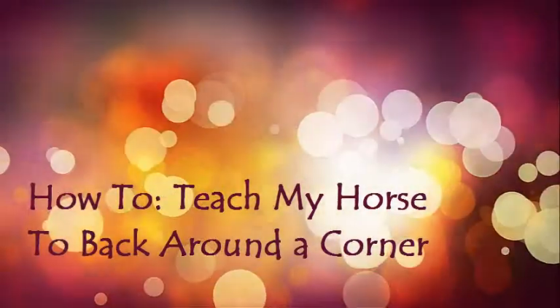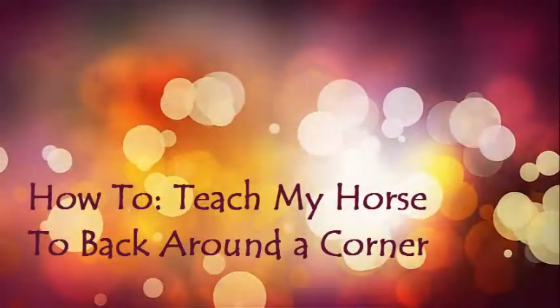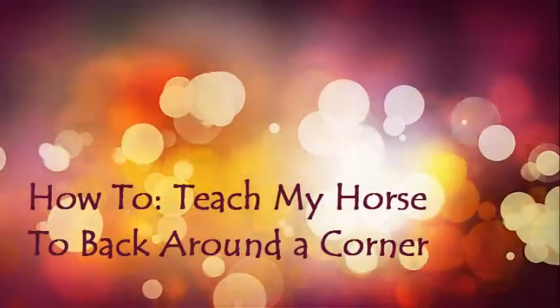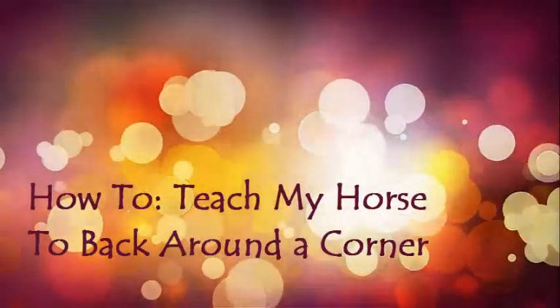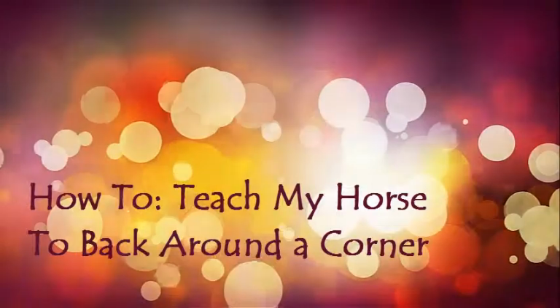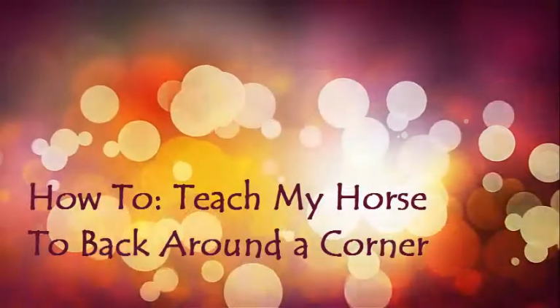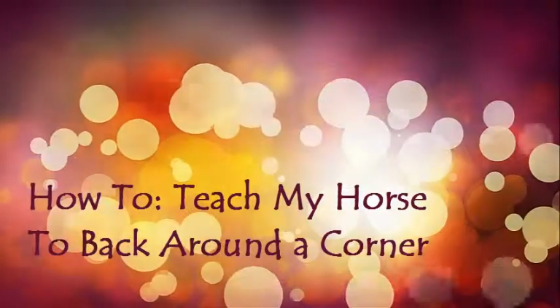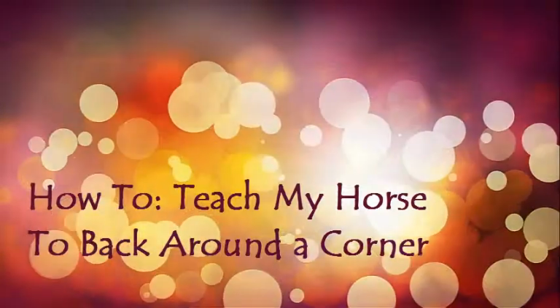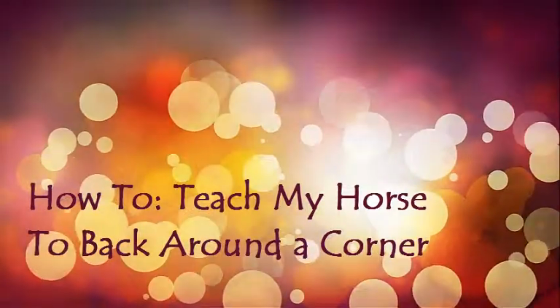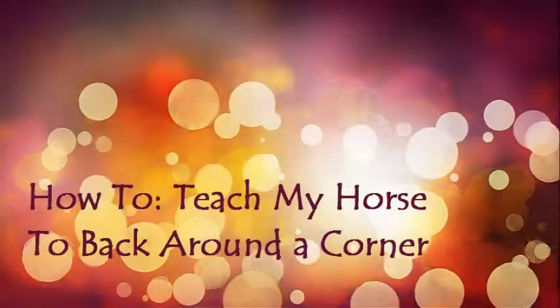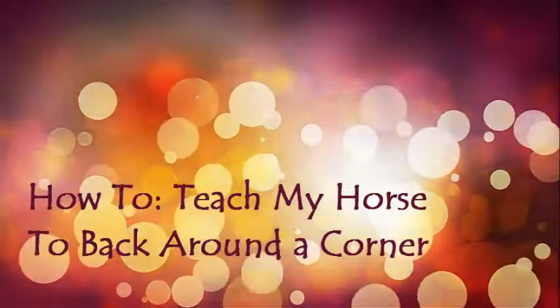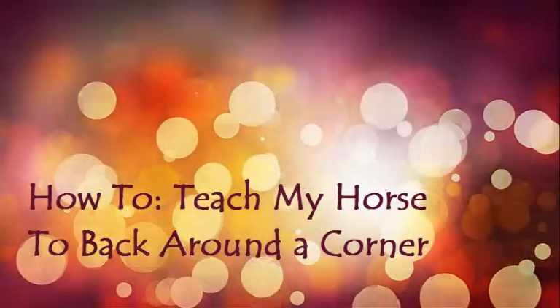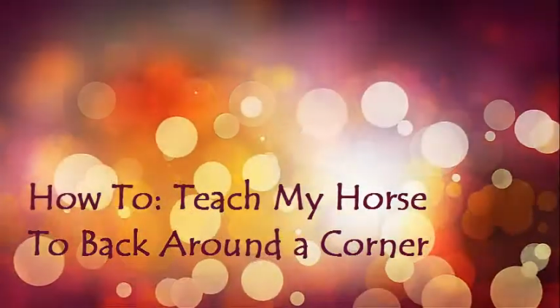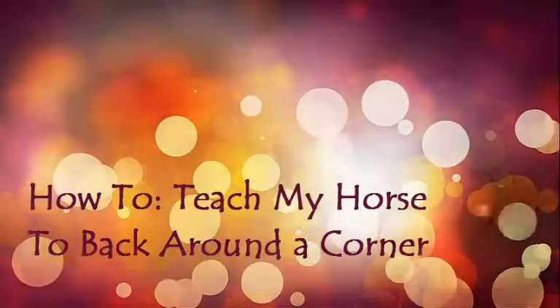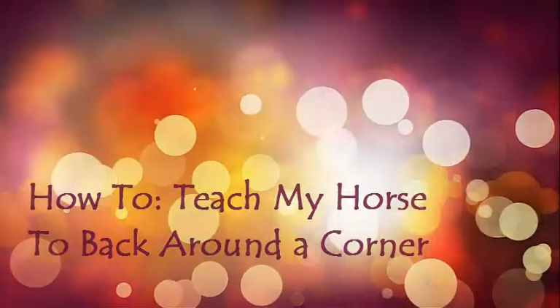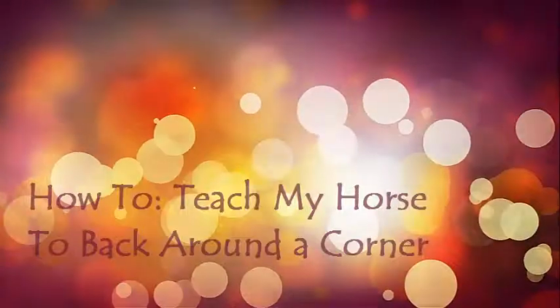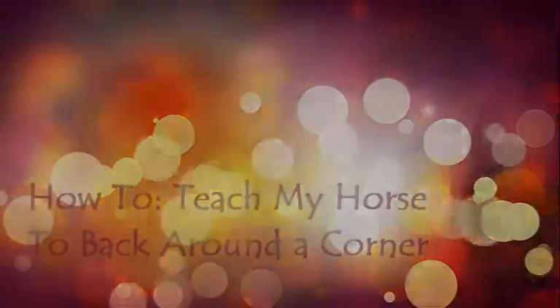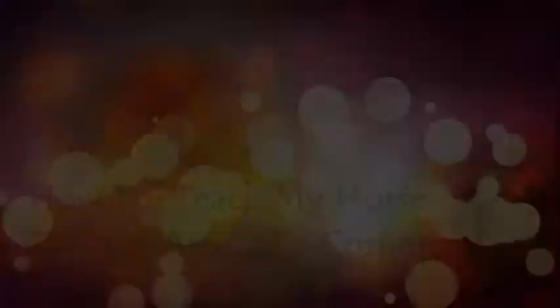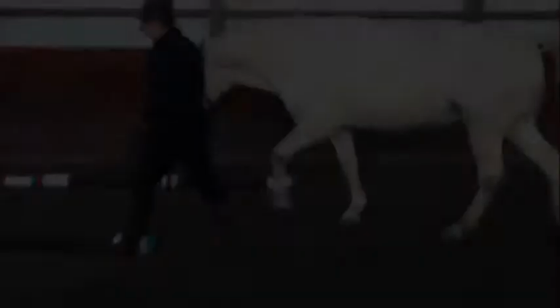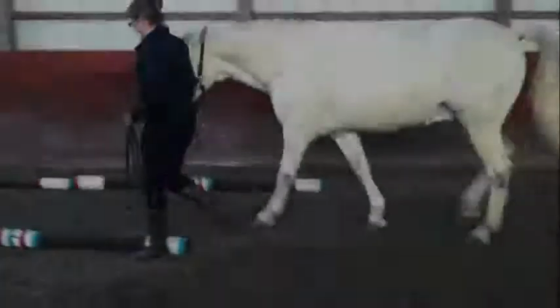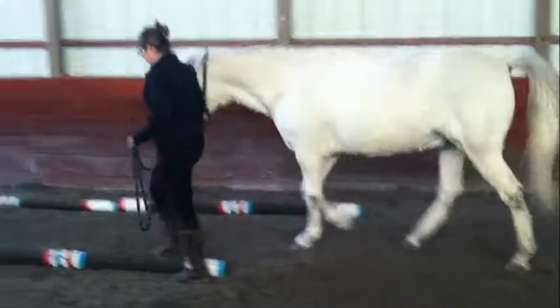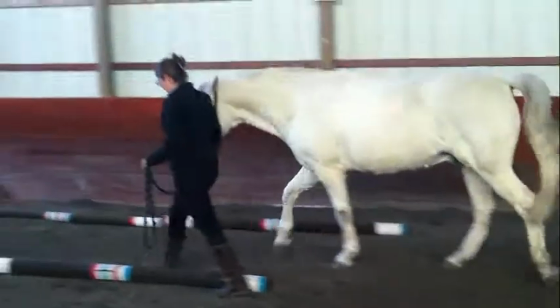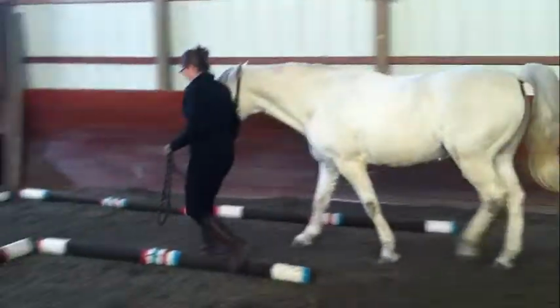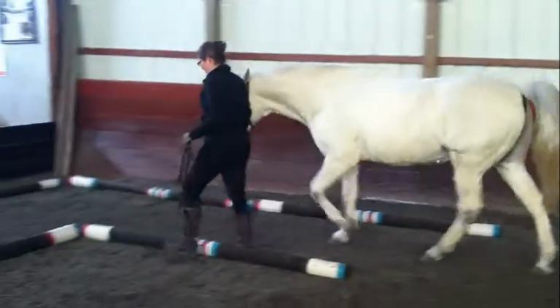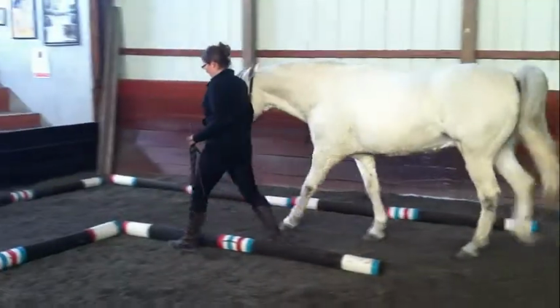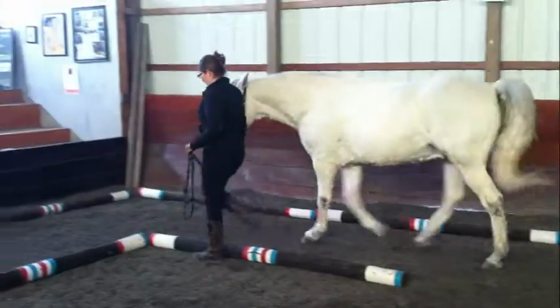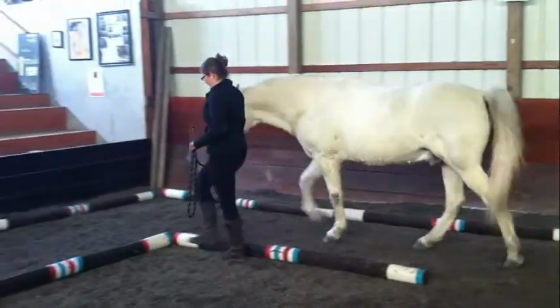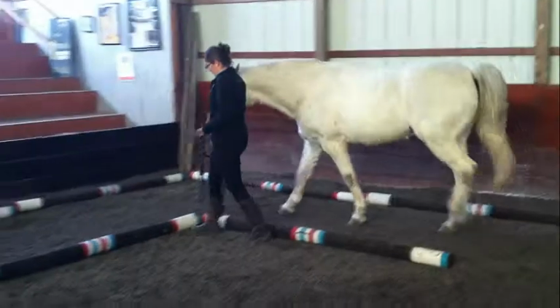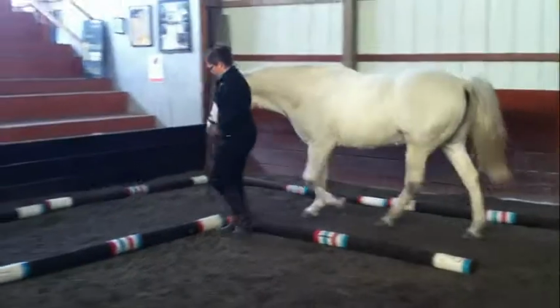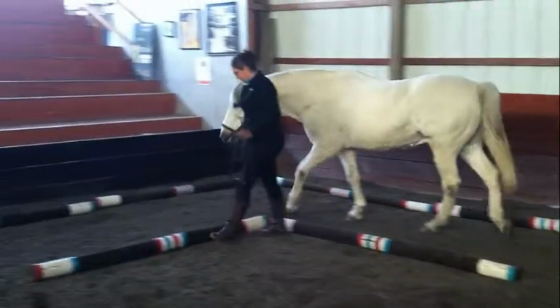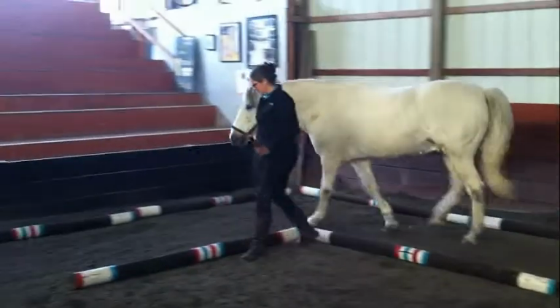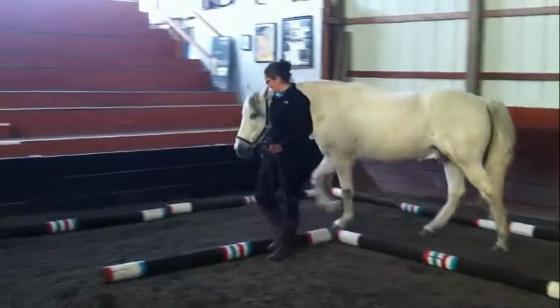Welcome to Teach My Horse. In this video, we will show you how to teach your horse to back through the L, or back around the corner.